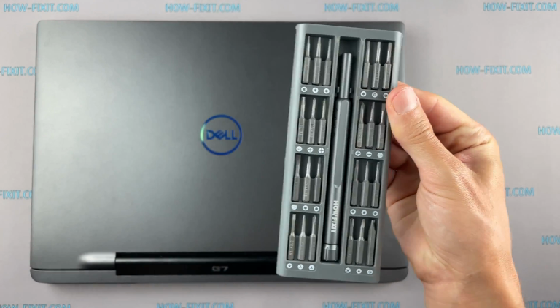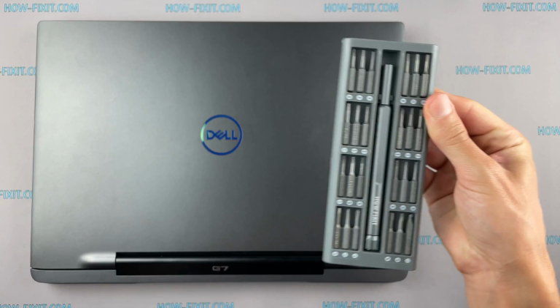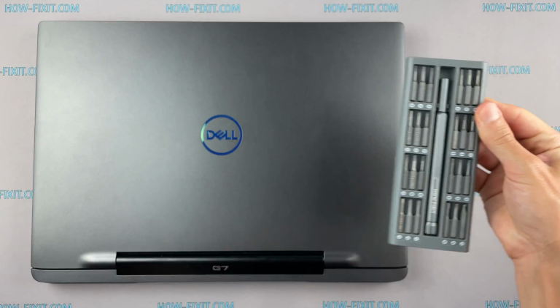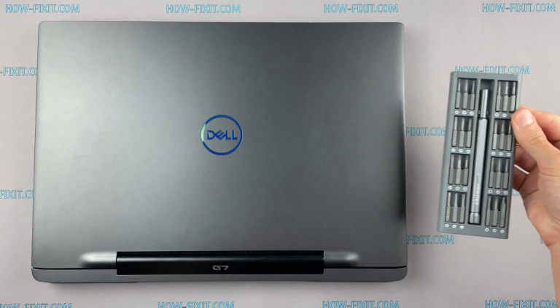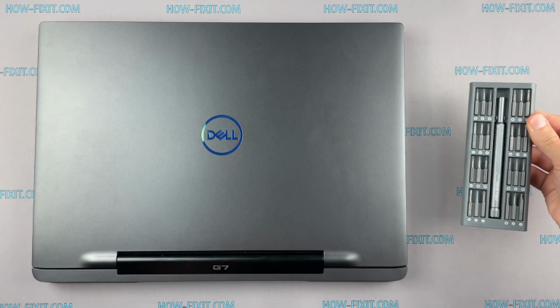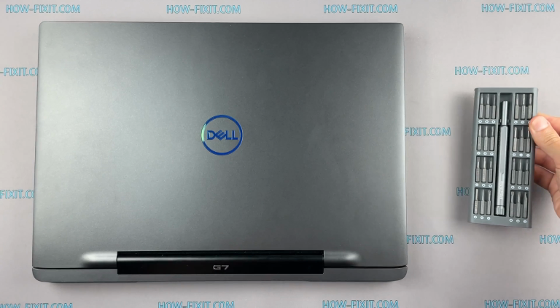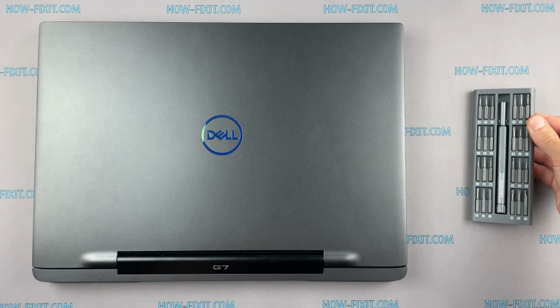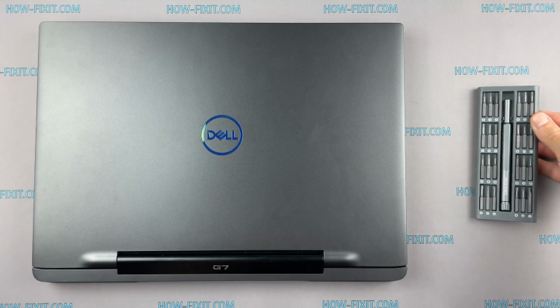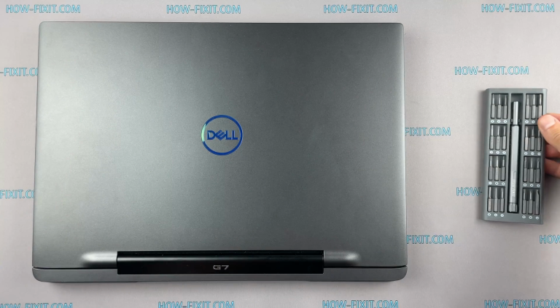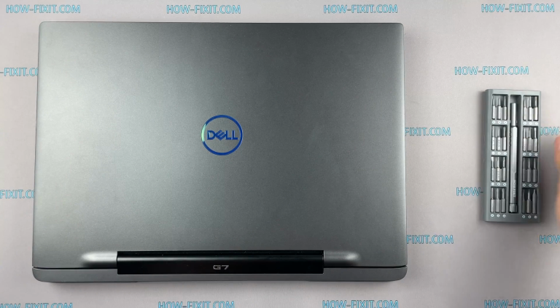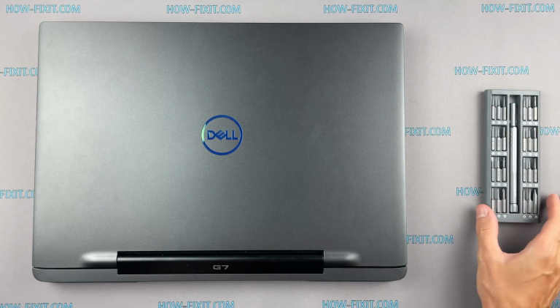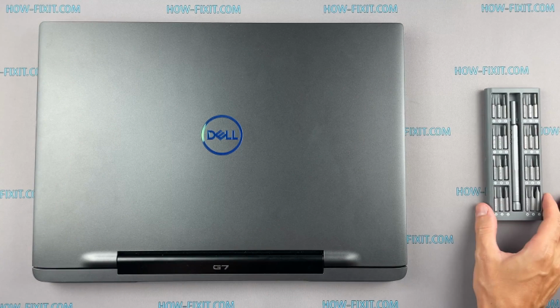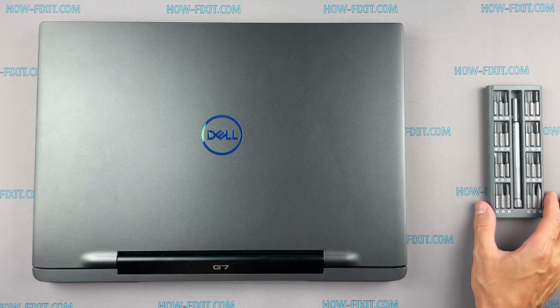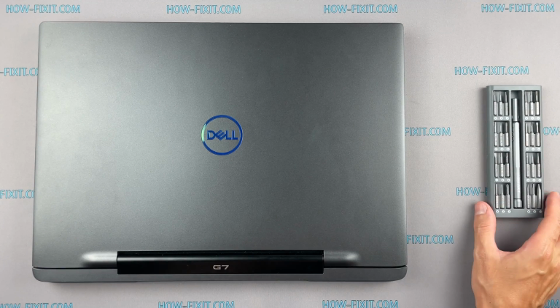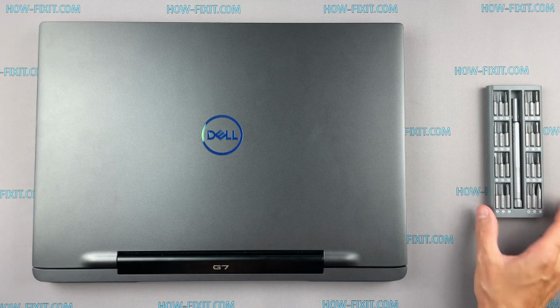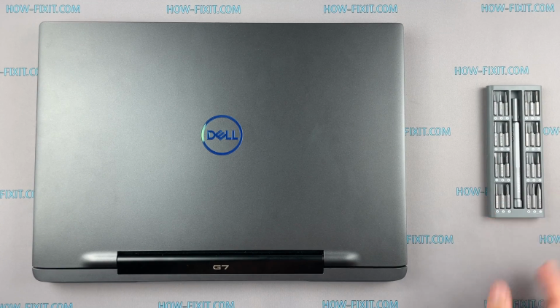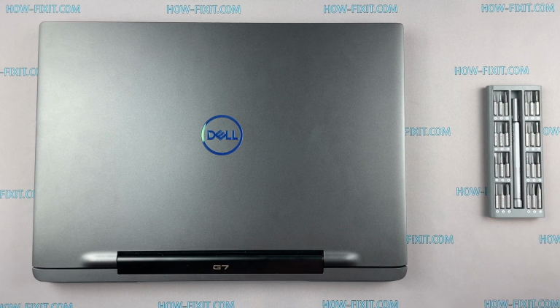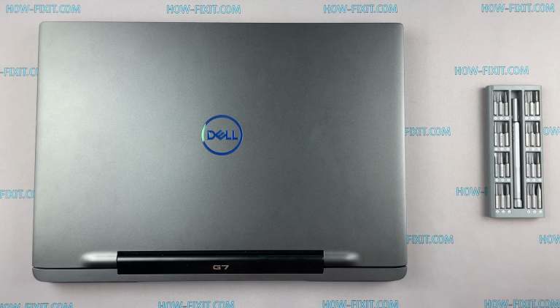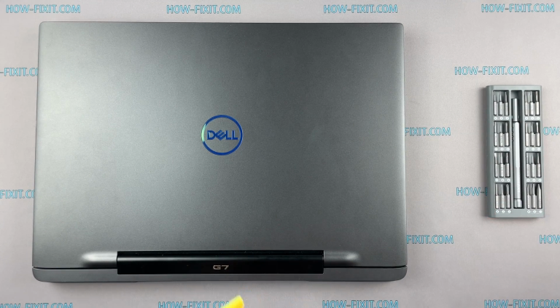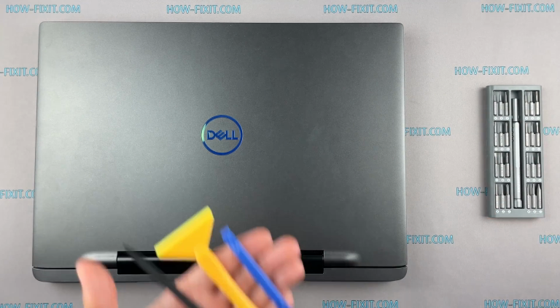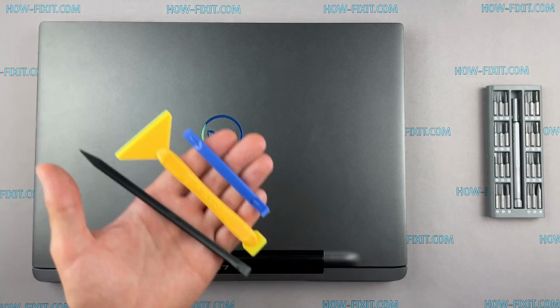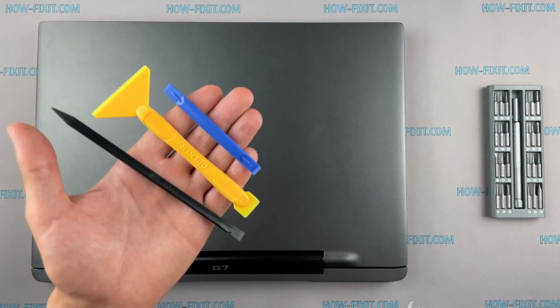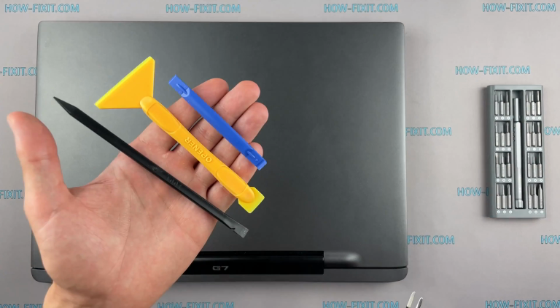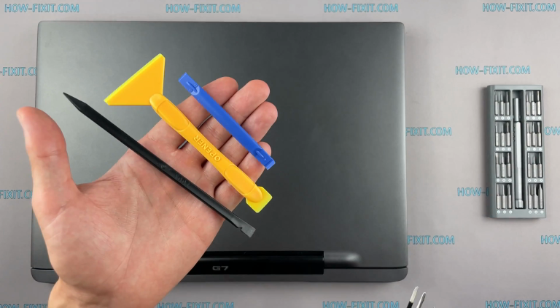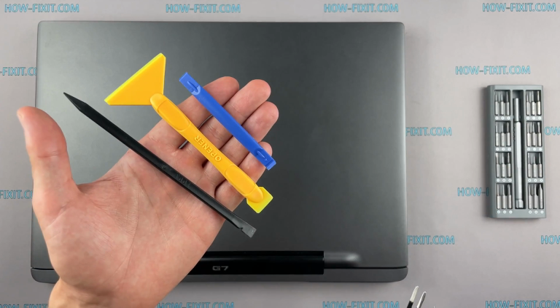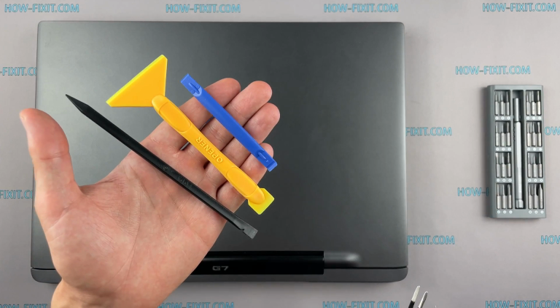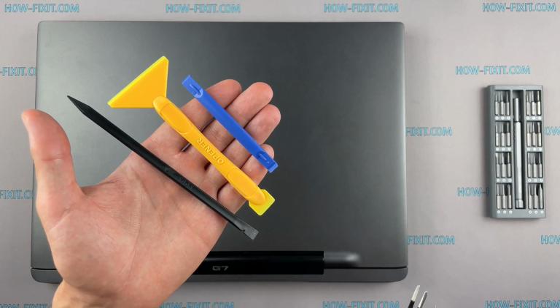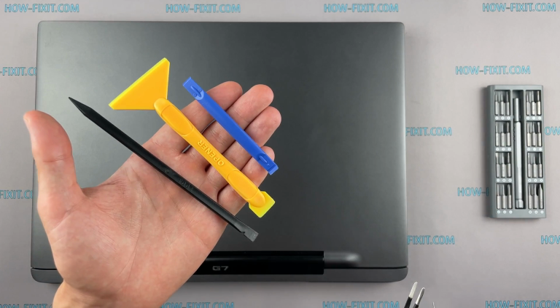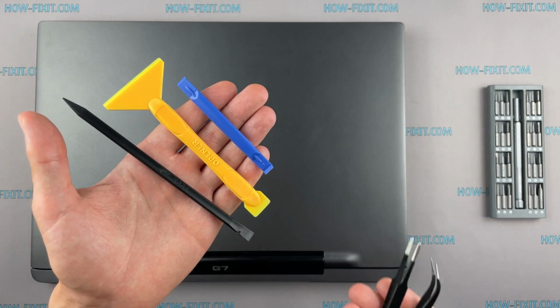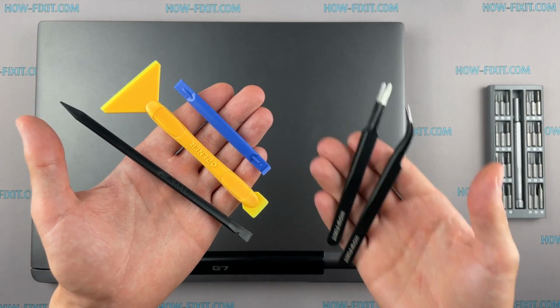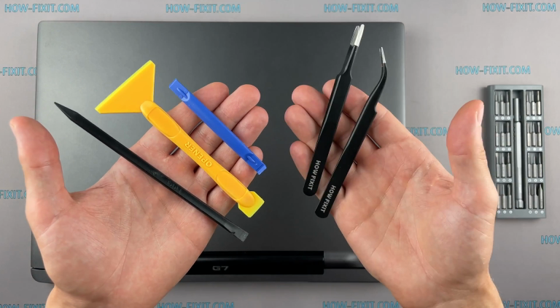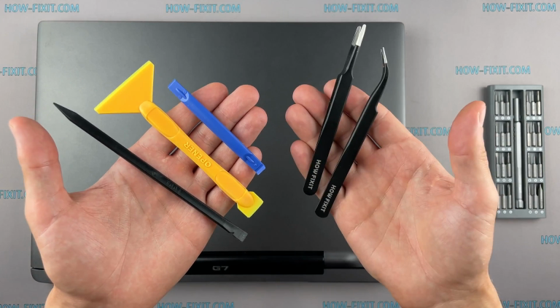To disassemble you will need the following tools: a Philips 1 screwdriver, a plastic tool, and tweezers.